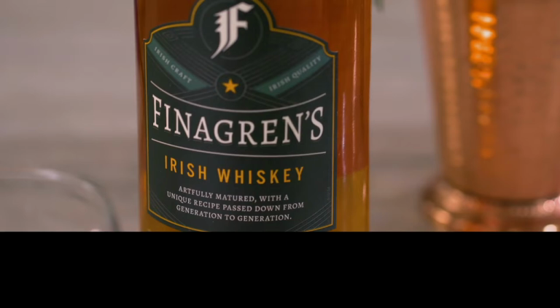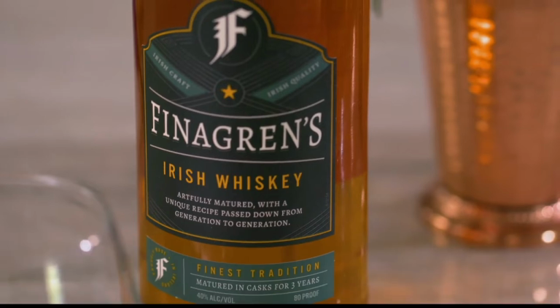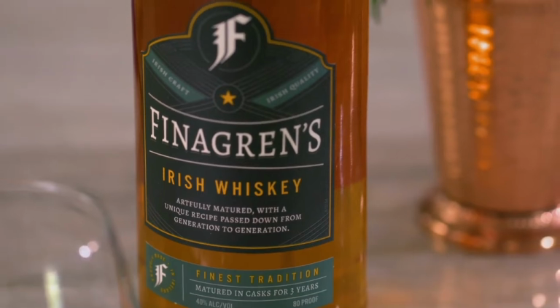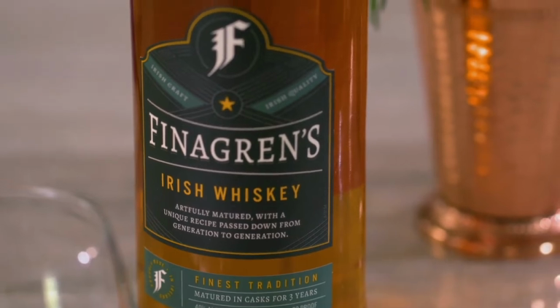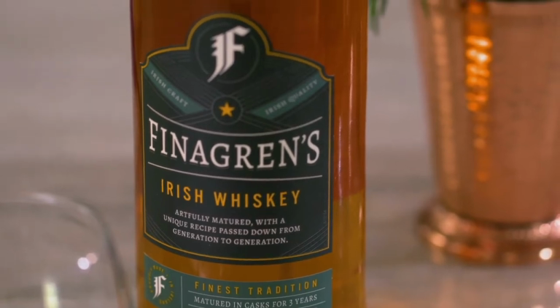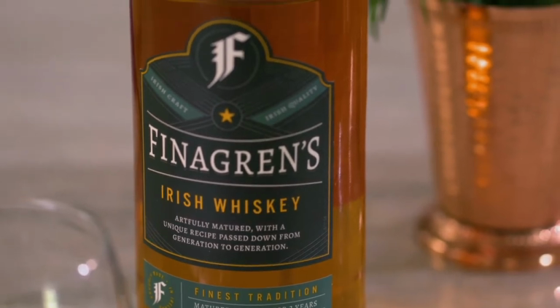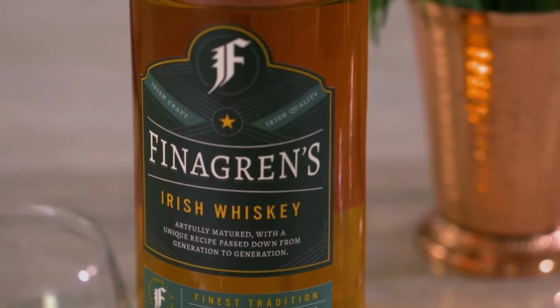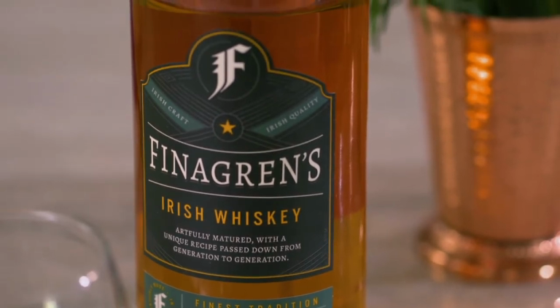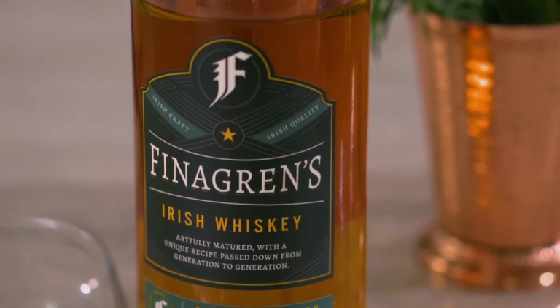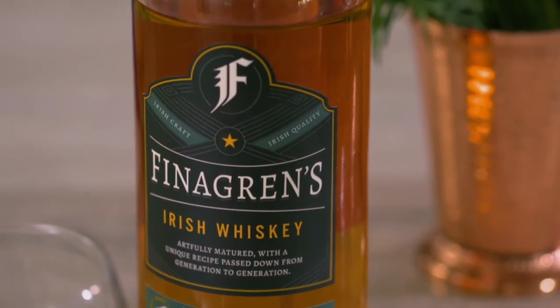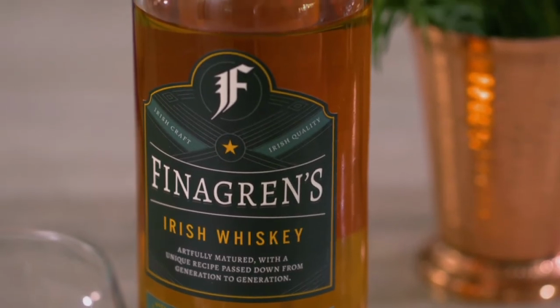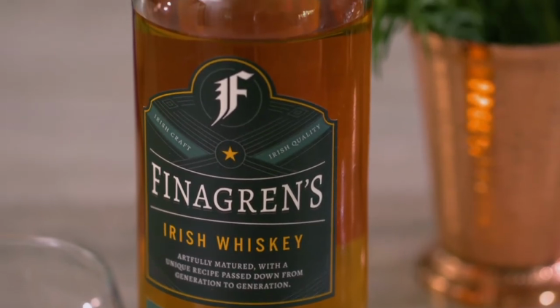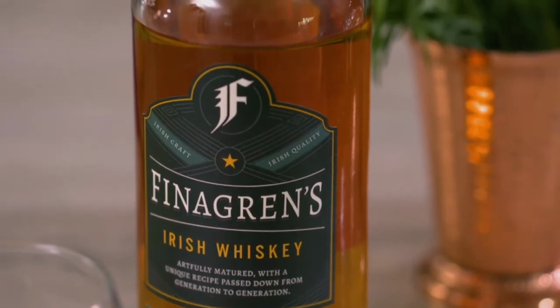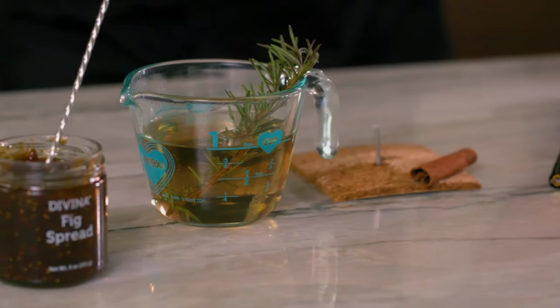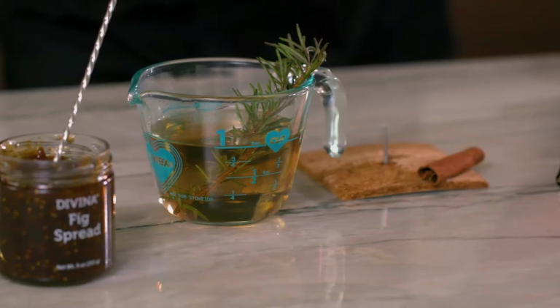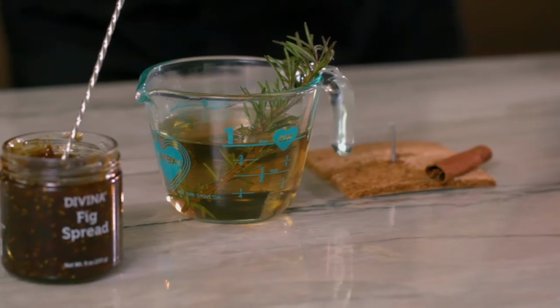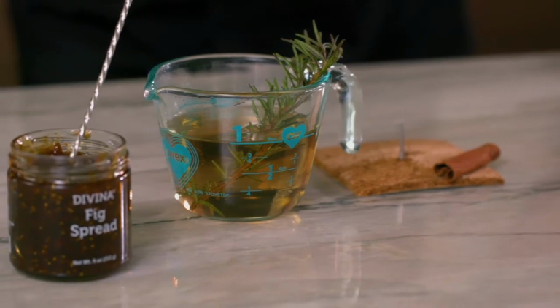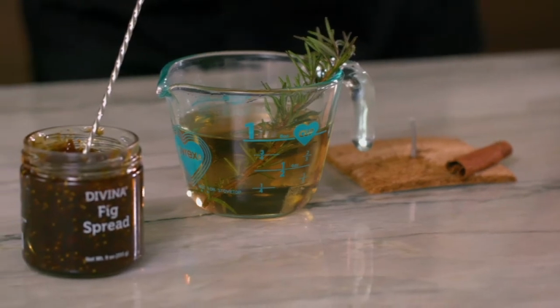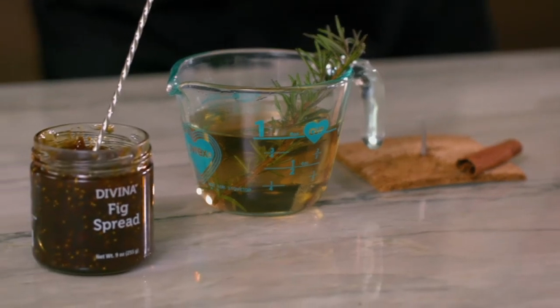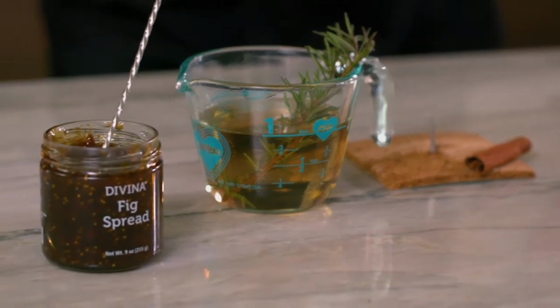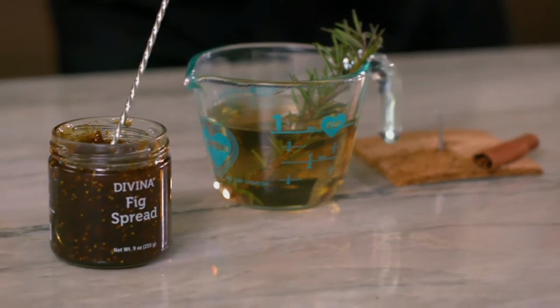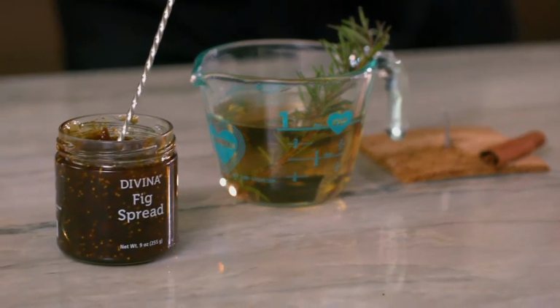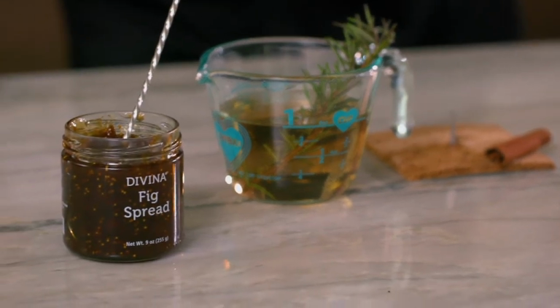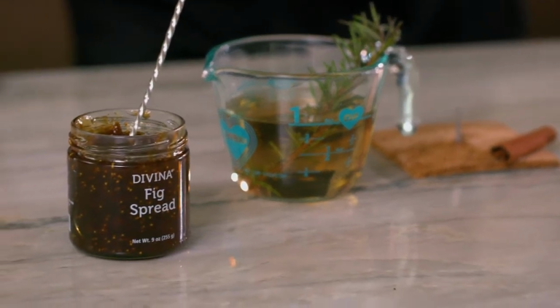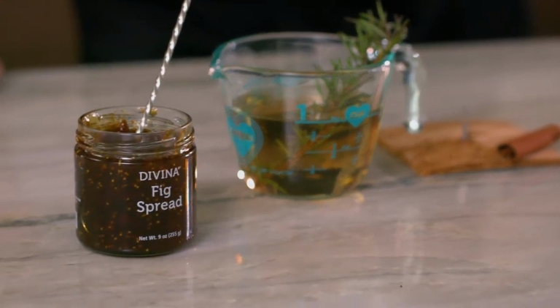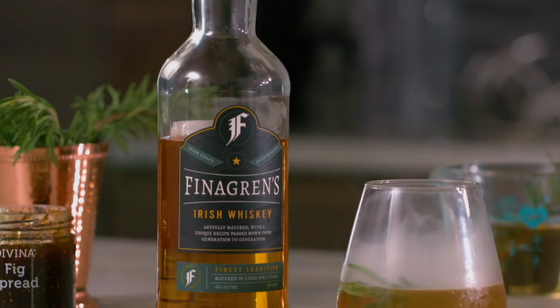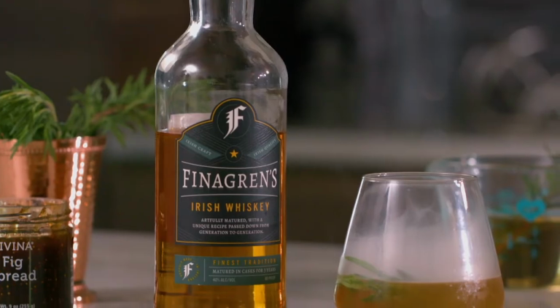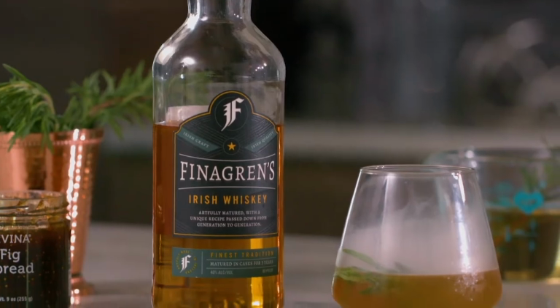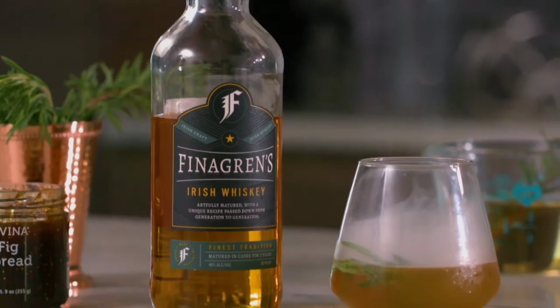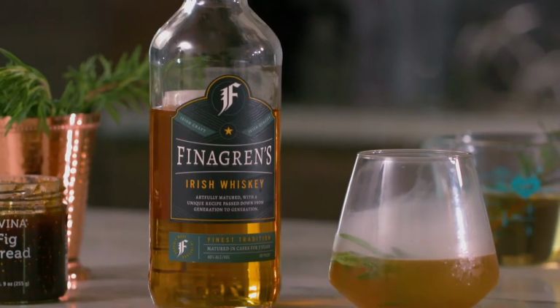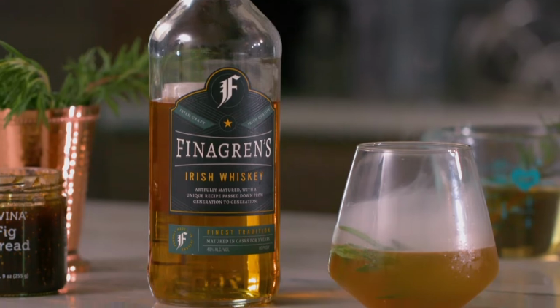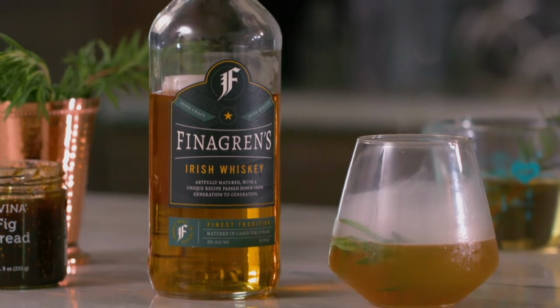Whiskies already have a smoky undertone, so I'm going to really play that up by infusing this drink with even more smoky flavor.